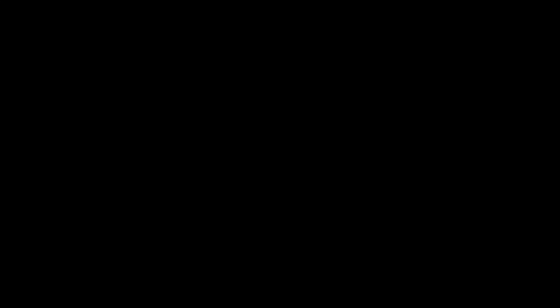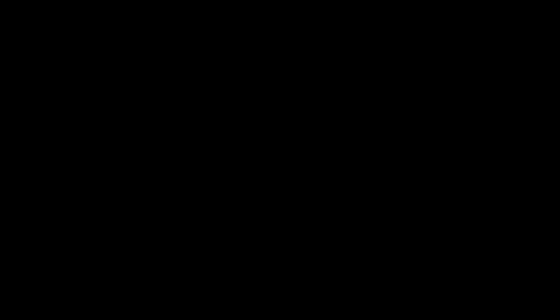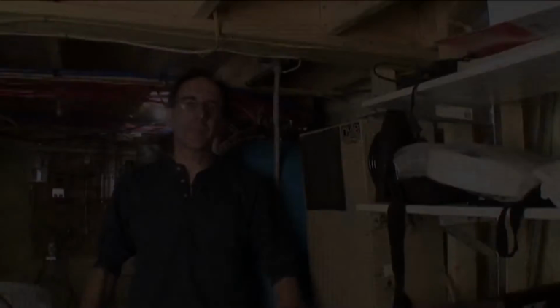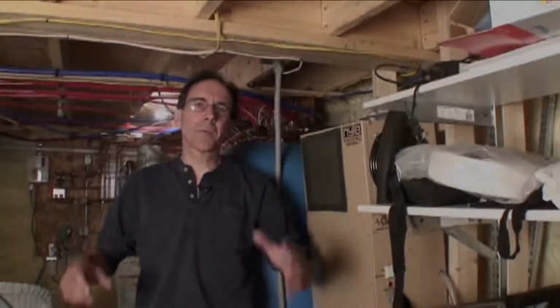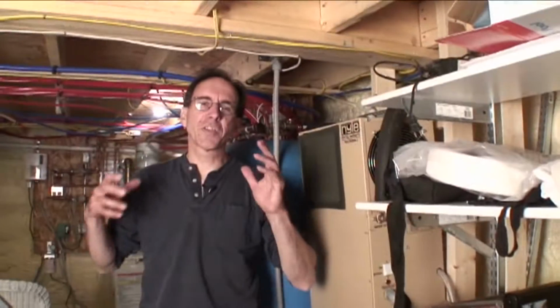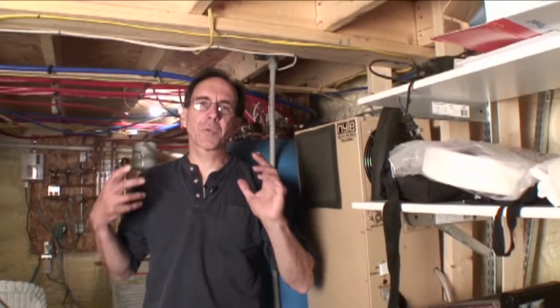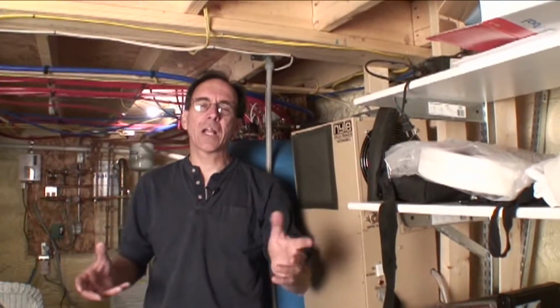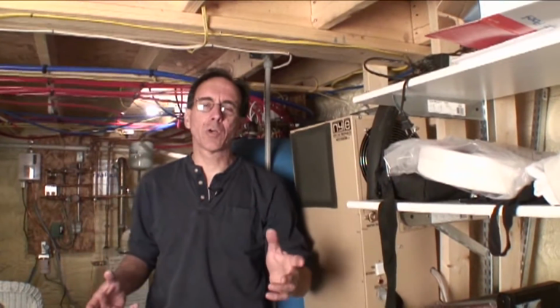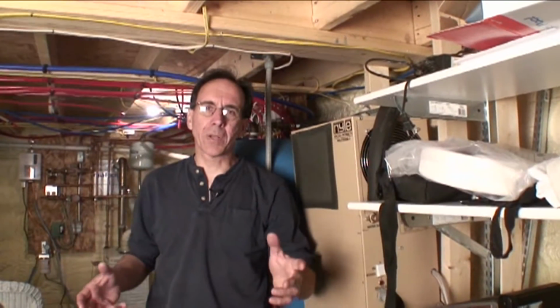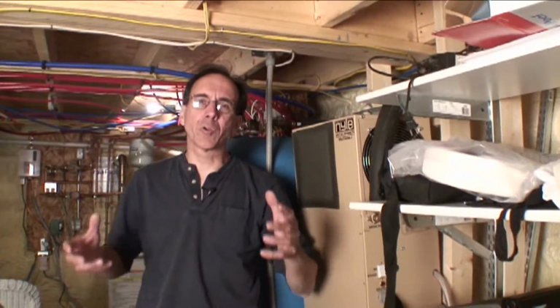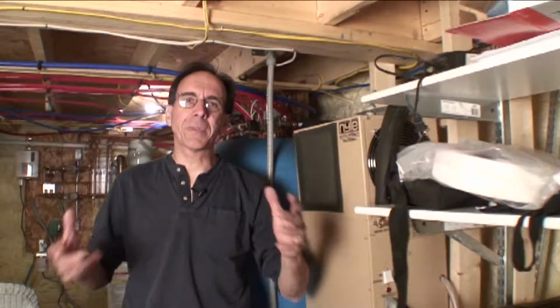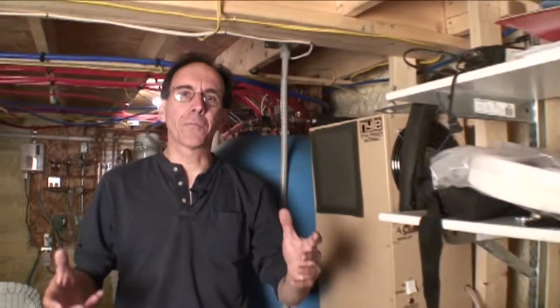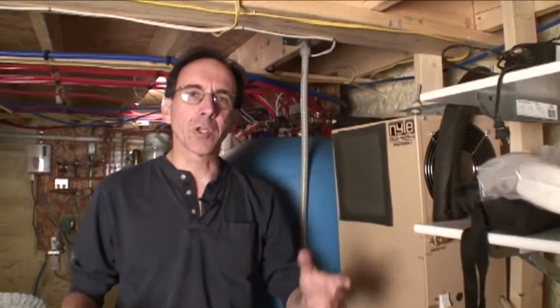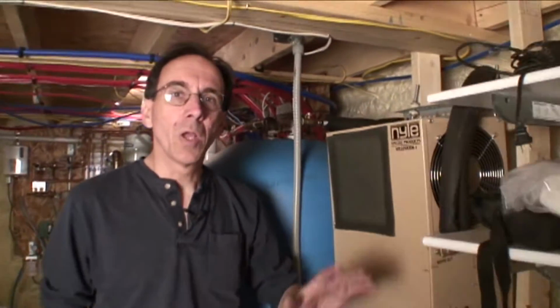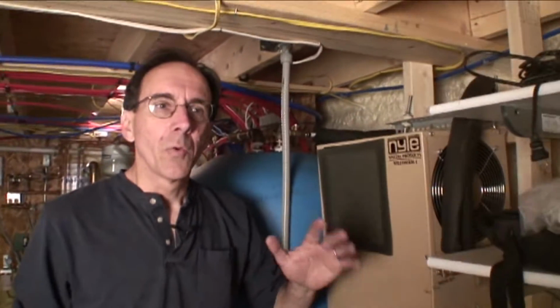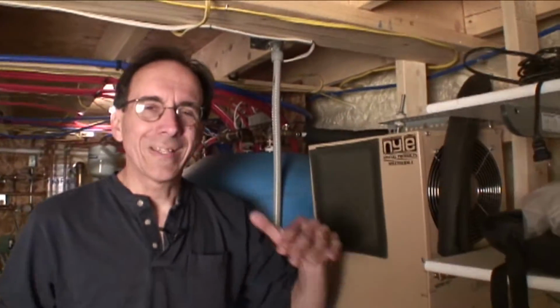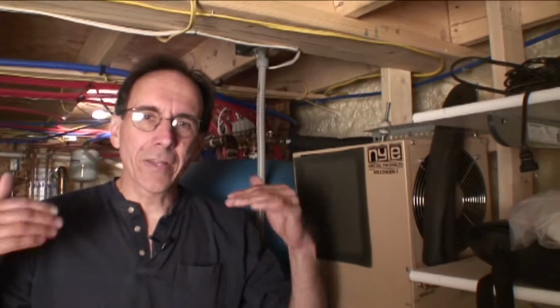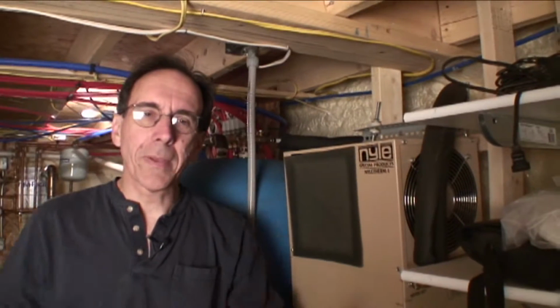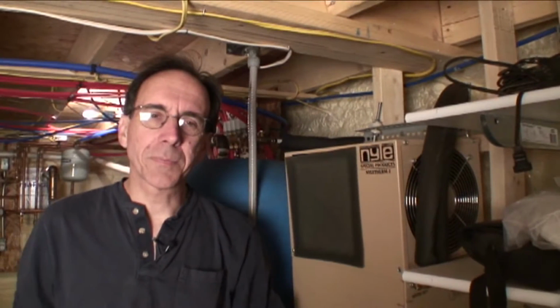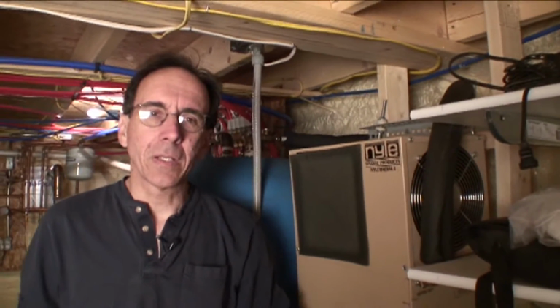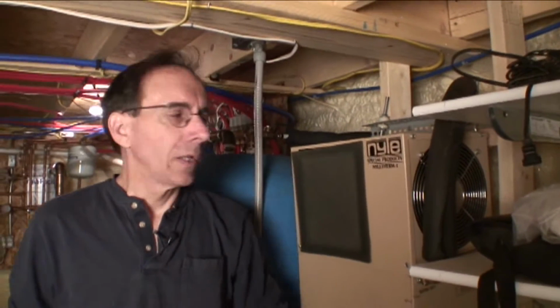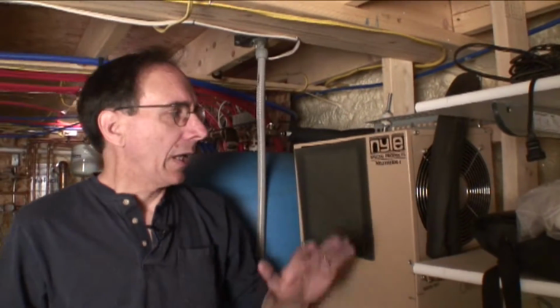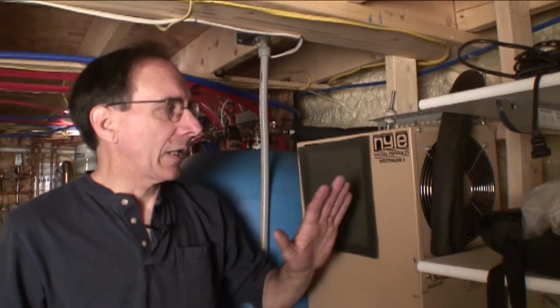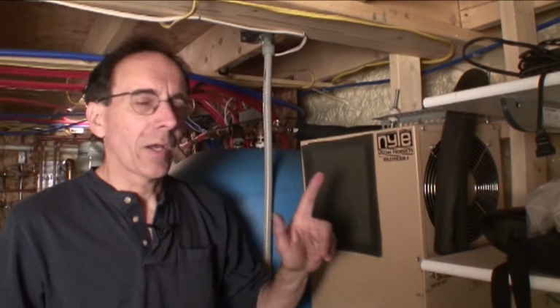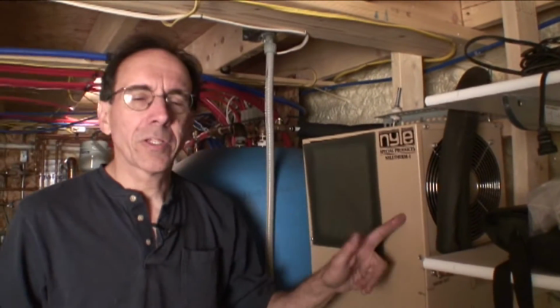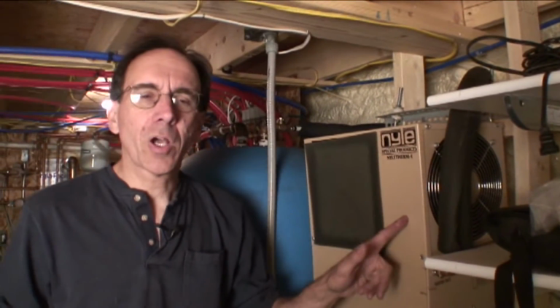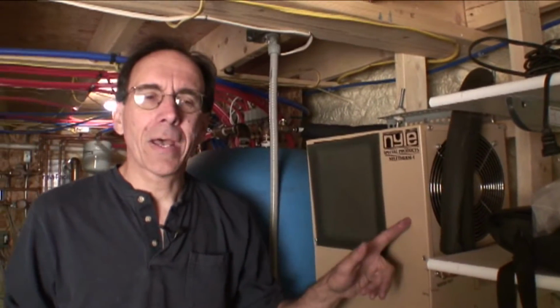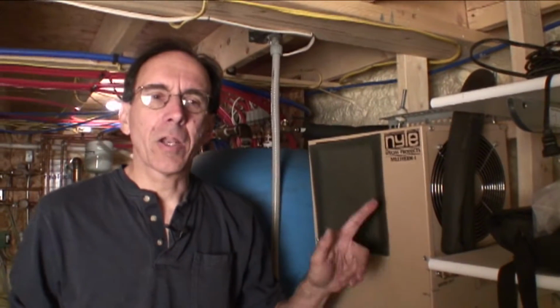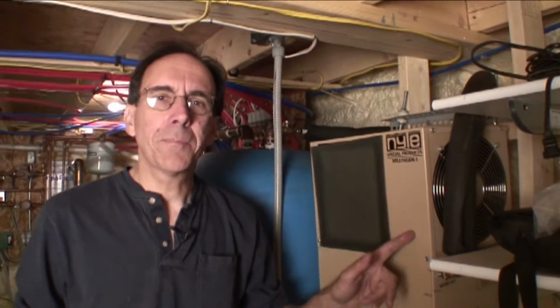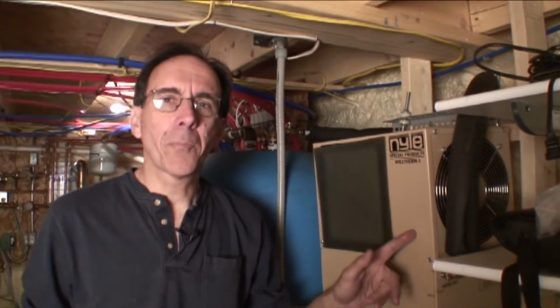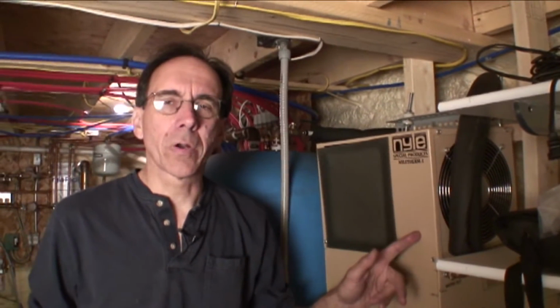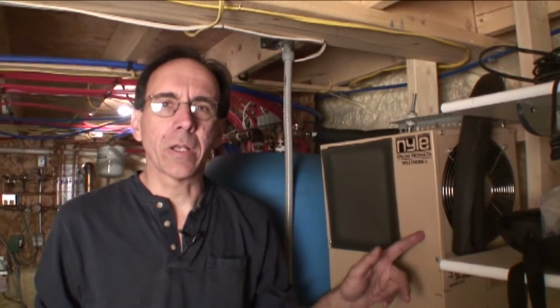Hey, I'm Tom Aguzzi. This week at Hot and Cold, I want to do an update for you. We're down in the basement and I want to talk about our heat pump water heater.